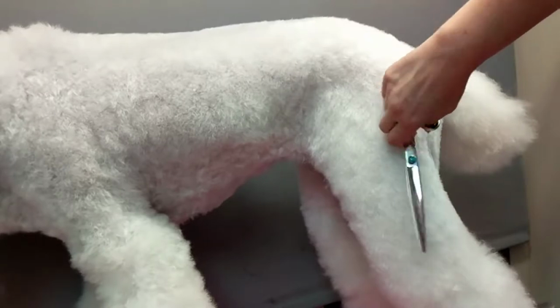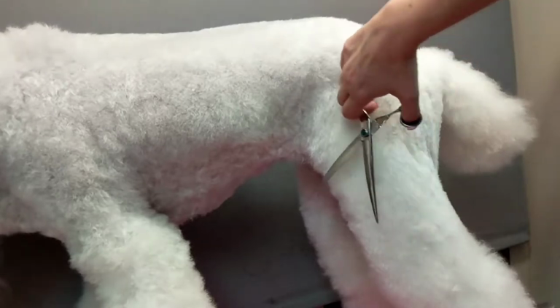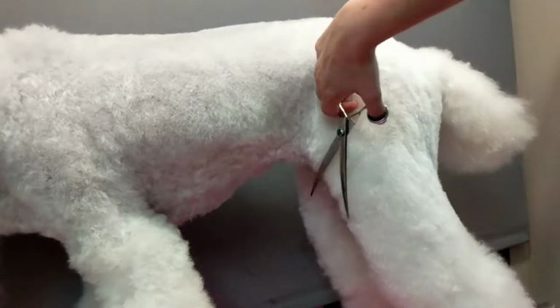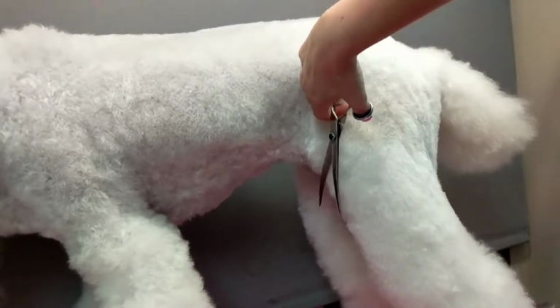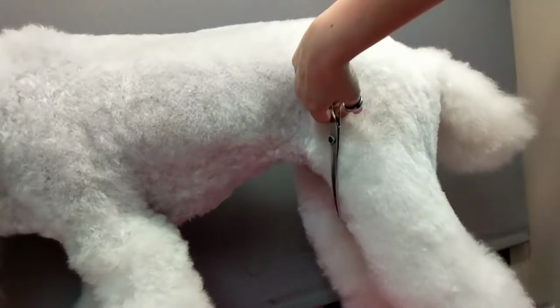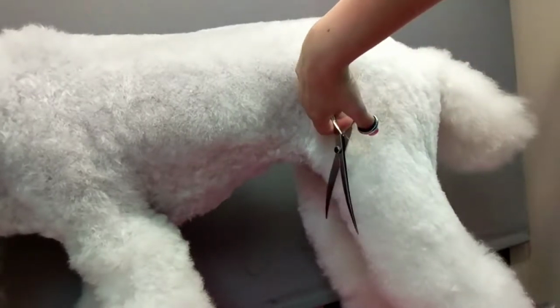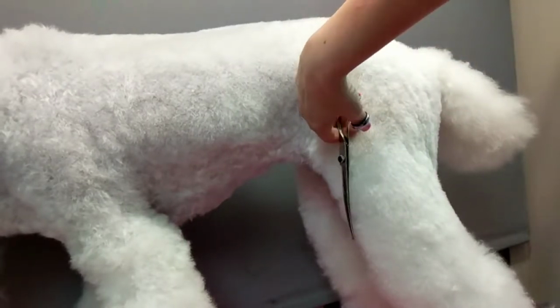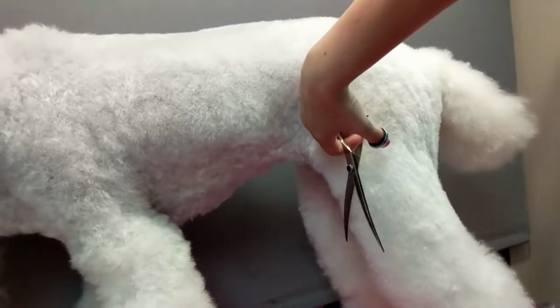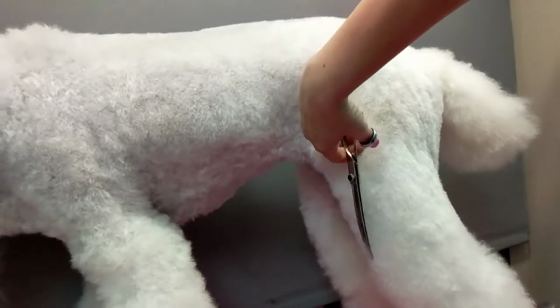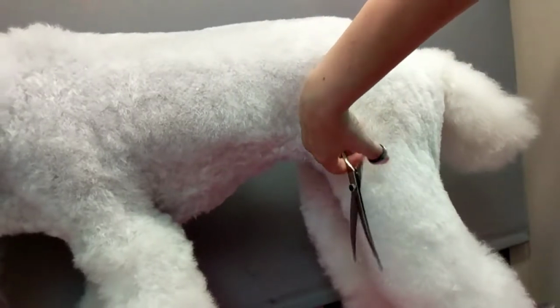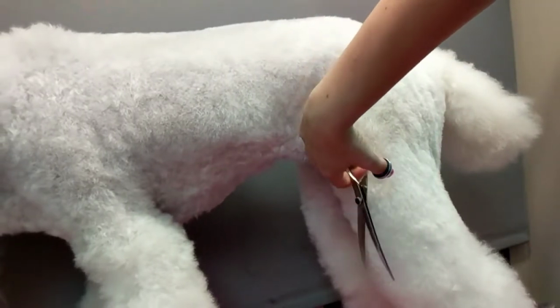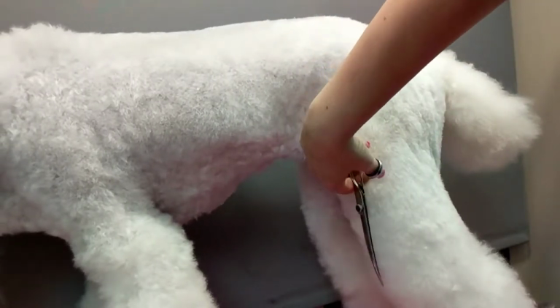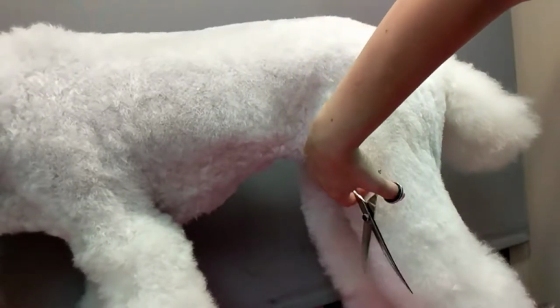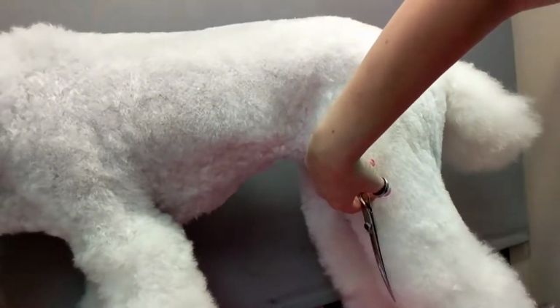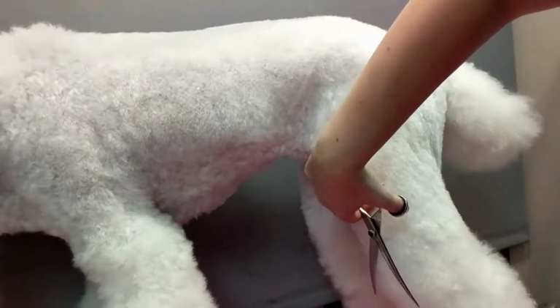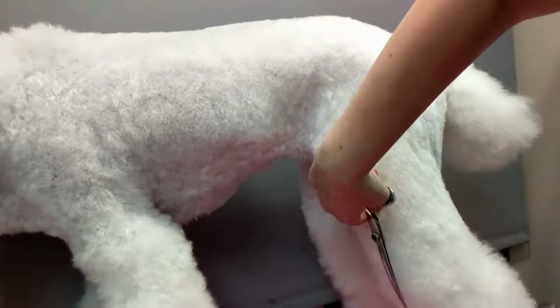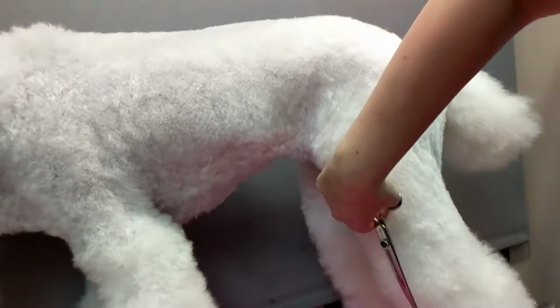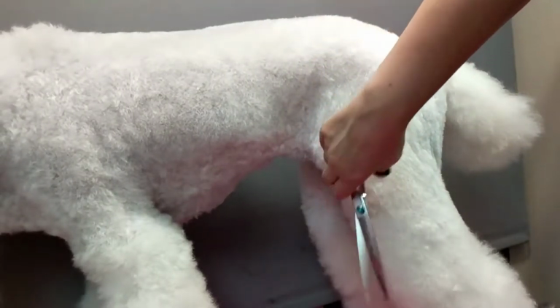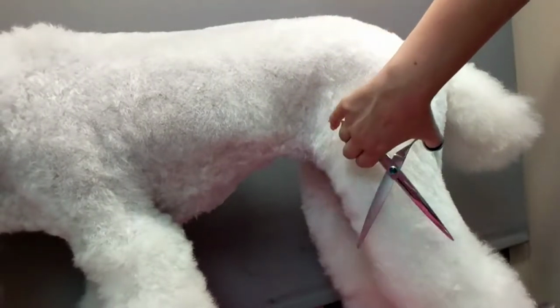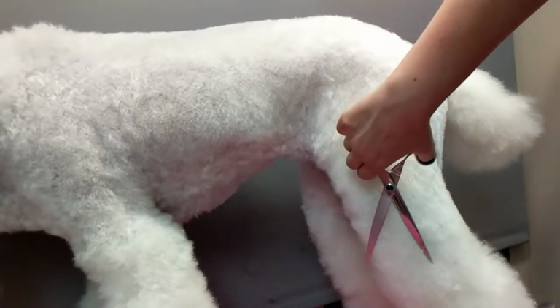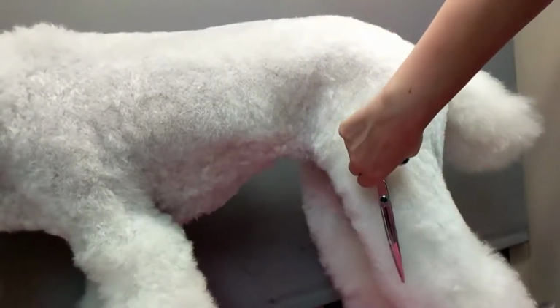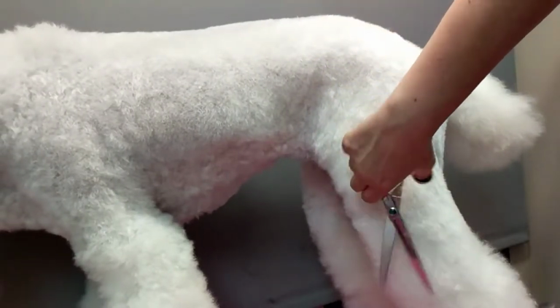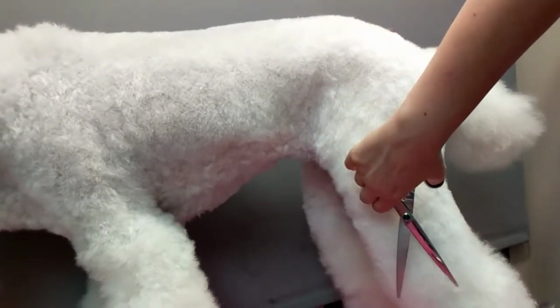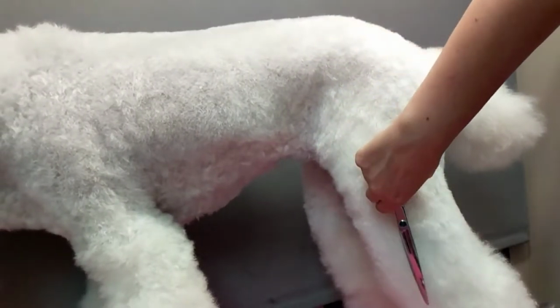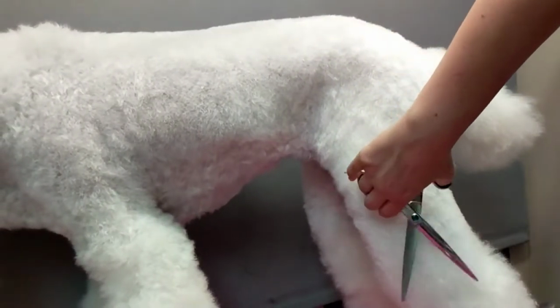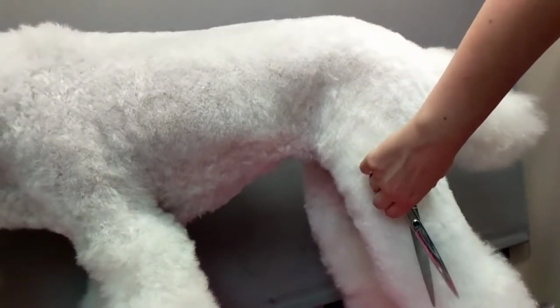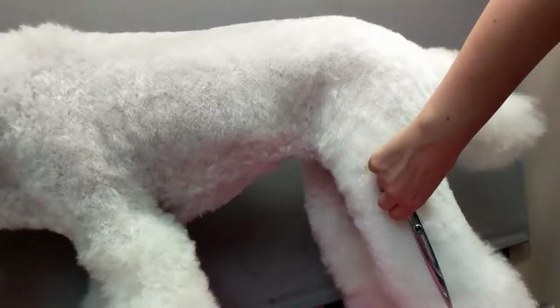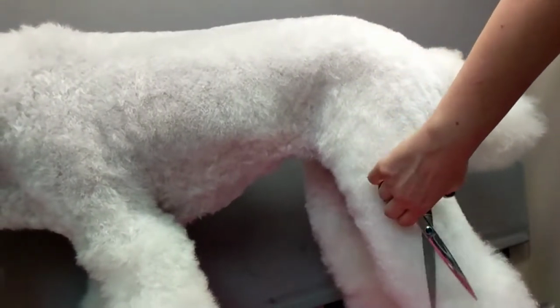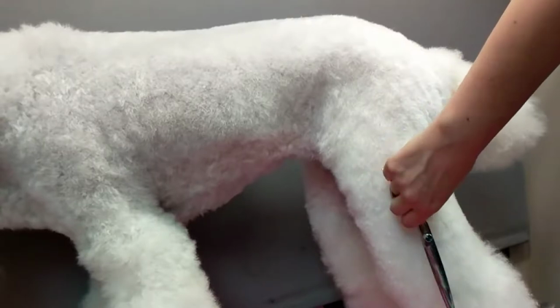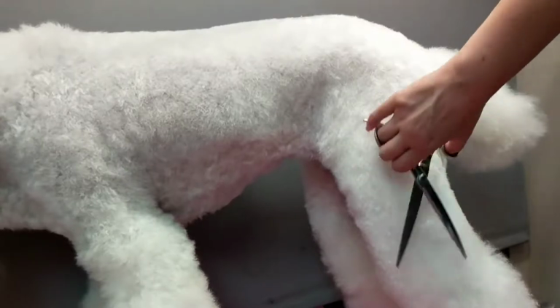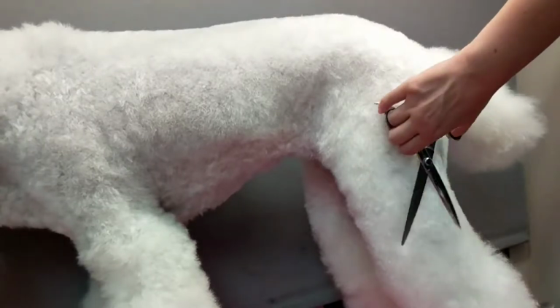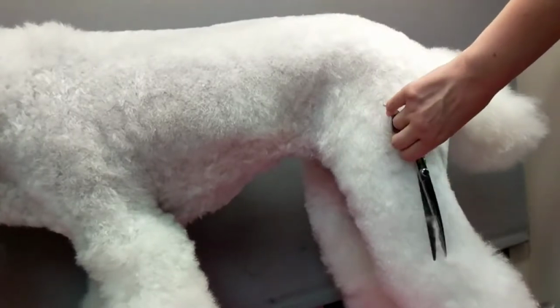With your scissors. We're growing out so we don't have a whole lot of hair to work with here.